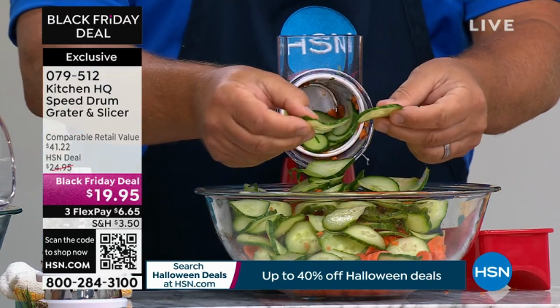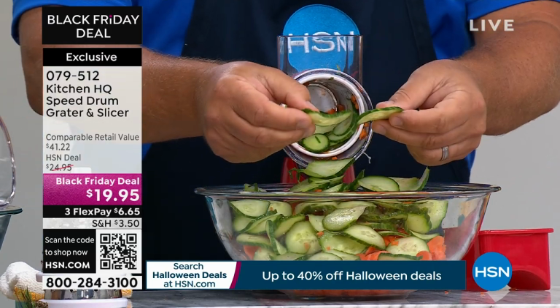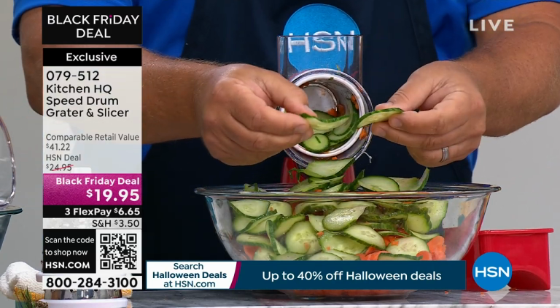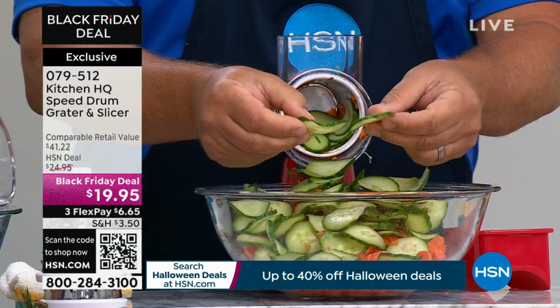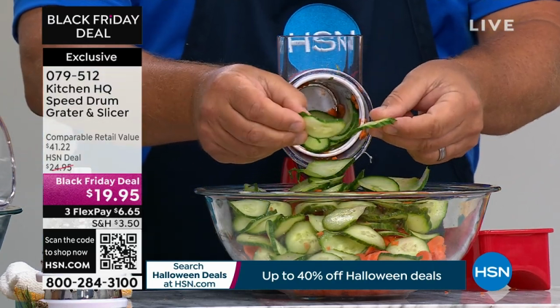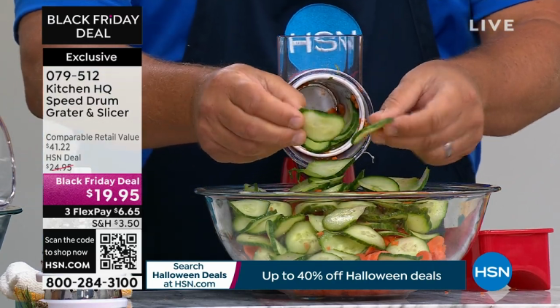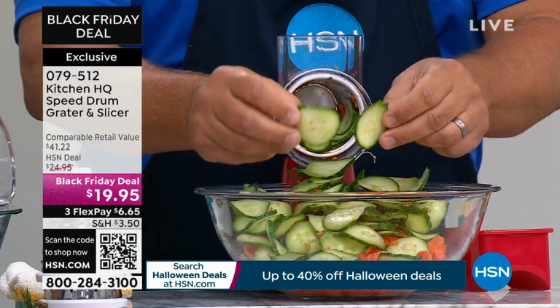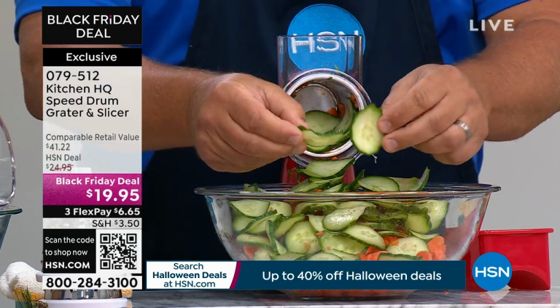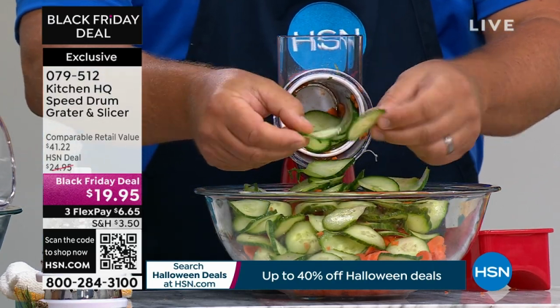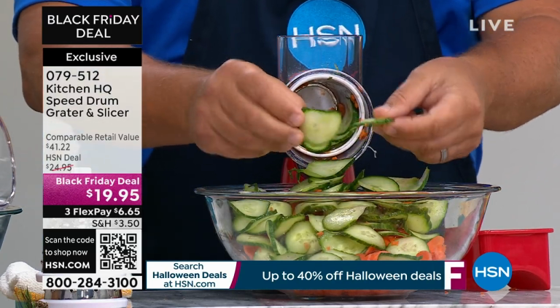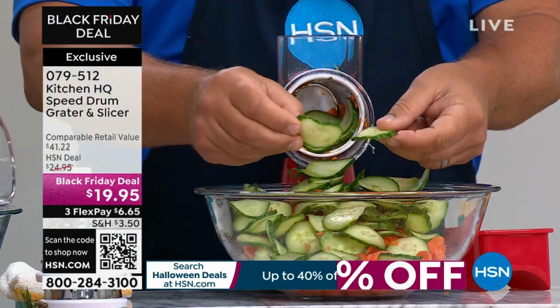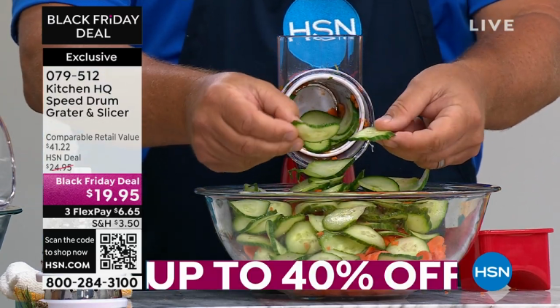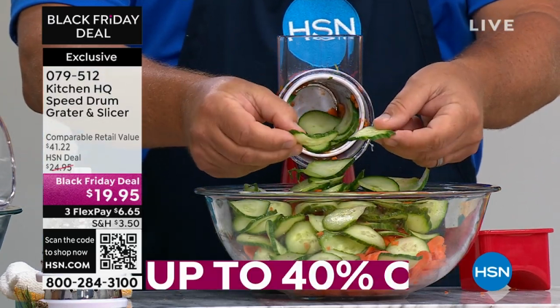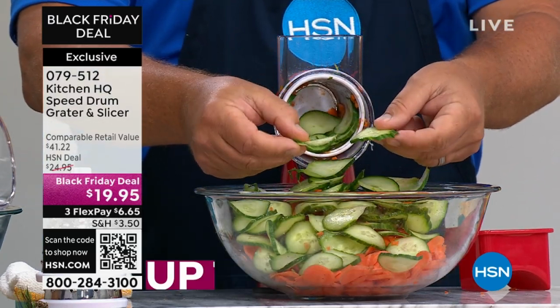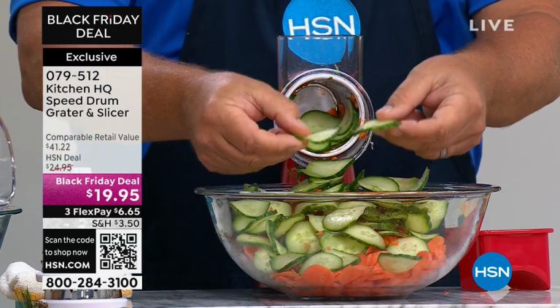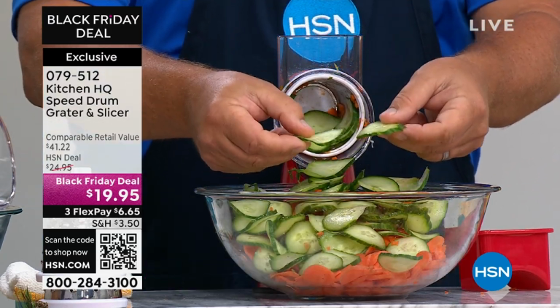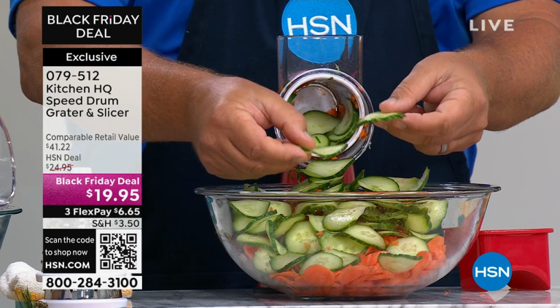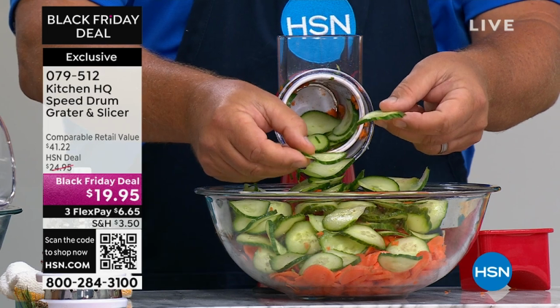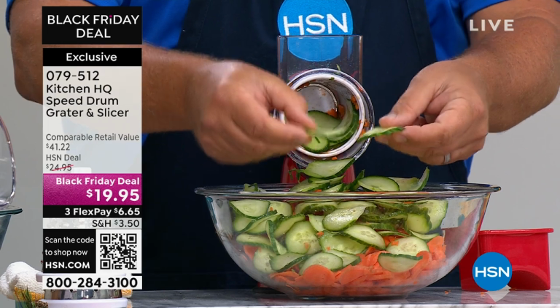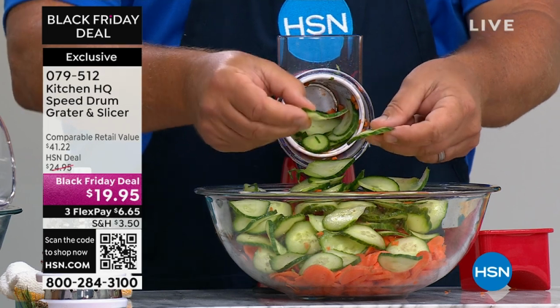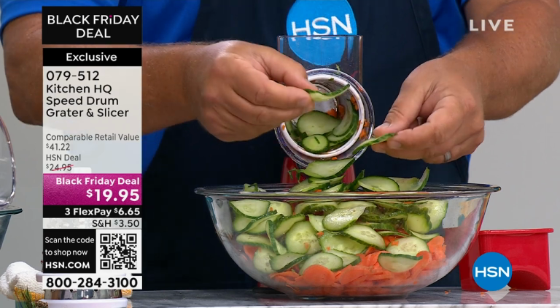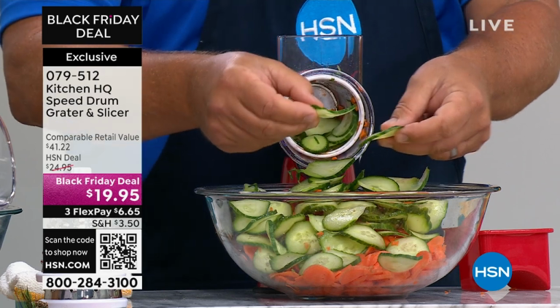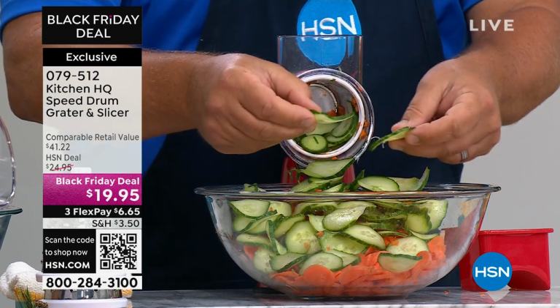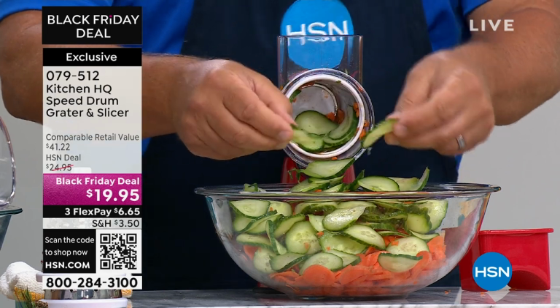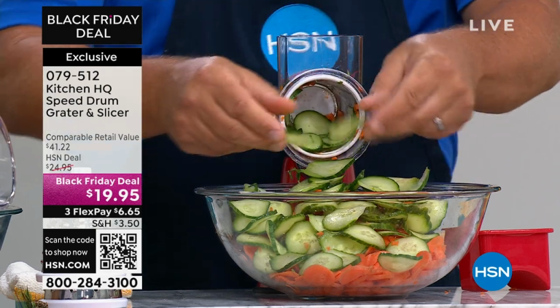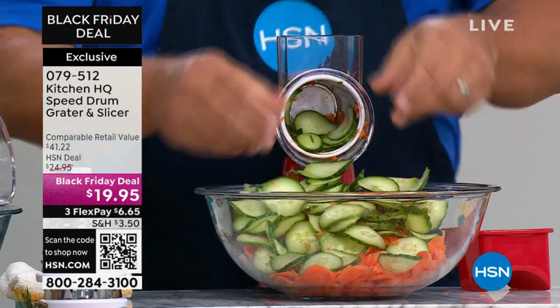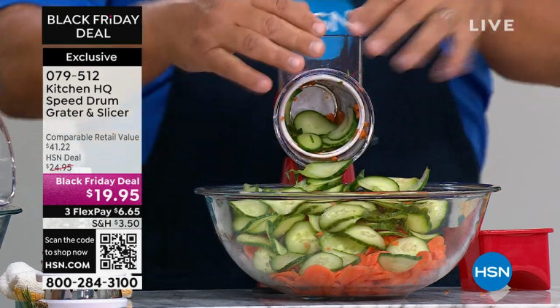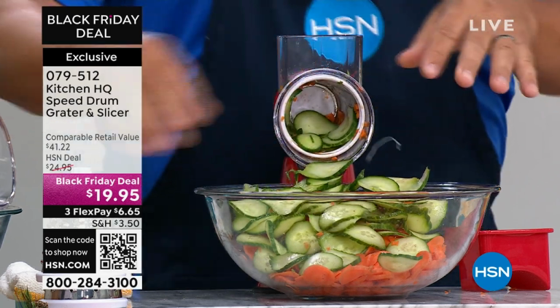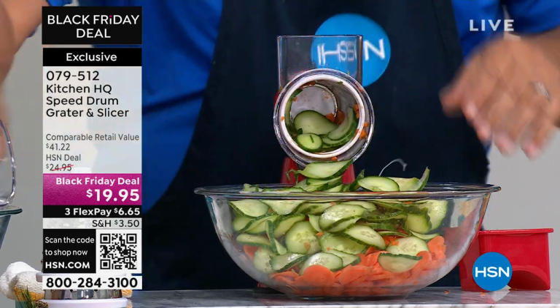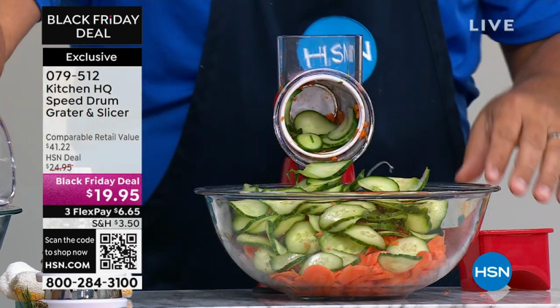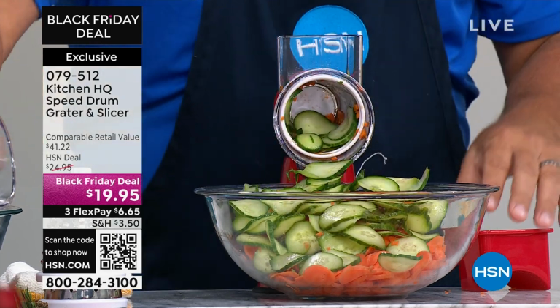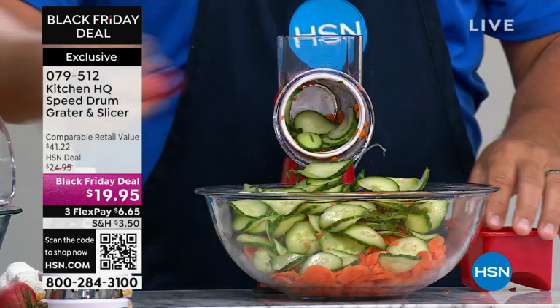You get perfect, uniform slices. Look at that — they all come out the same thickness, so it's not like a knife where you get one thick slice and one thin slice. Now they all come out the same.